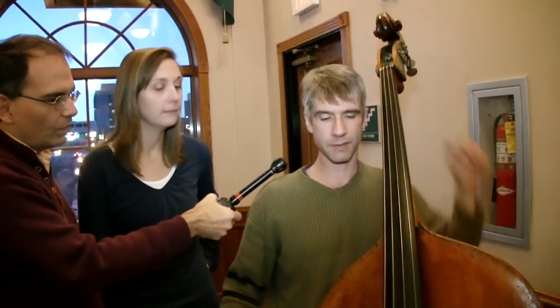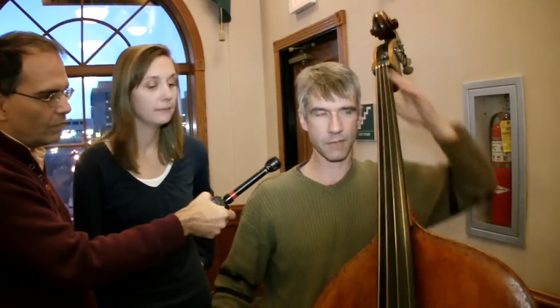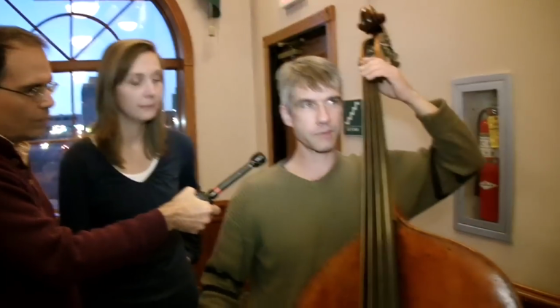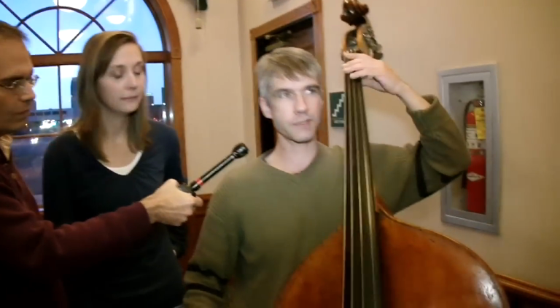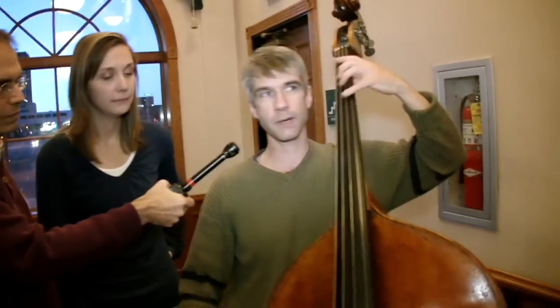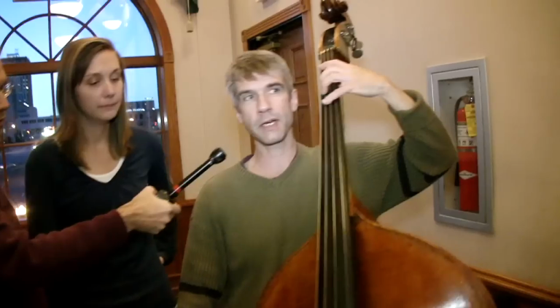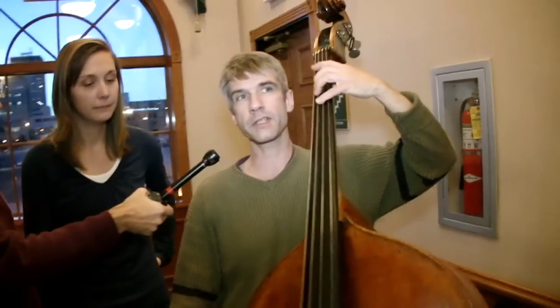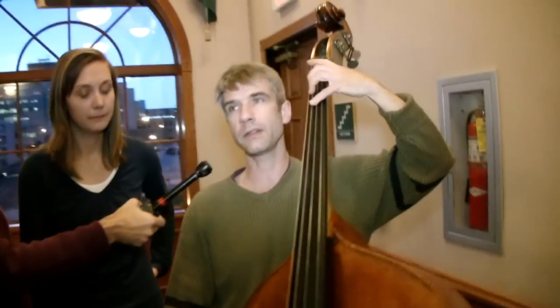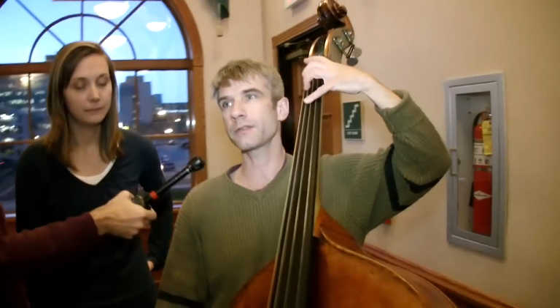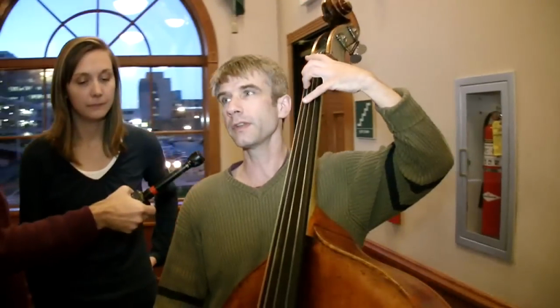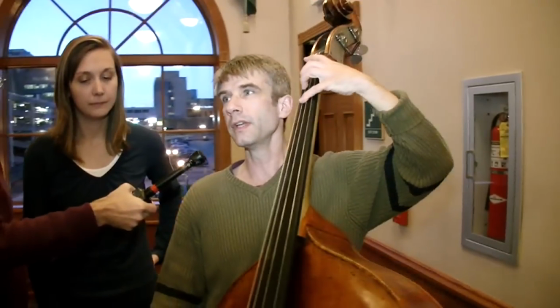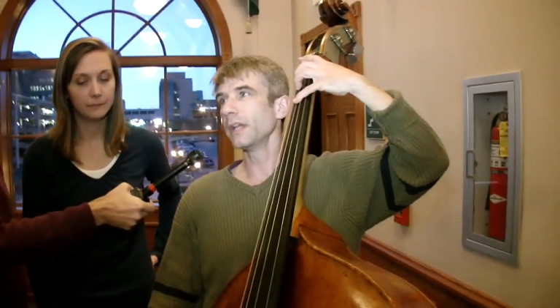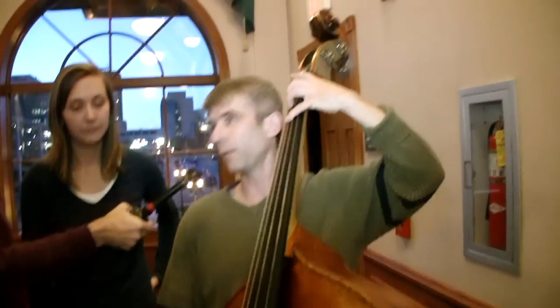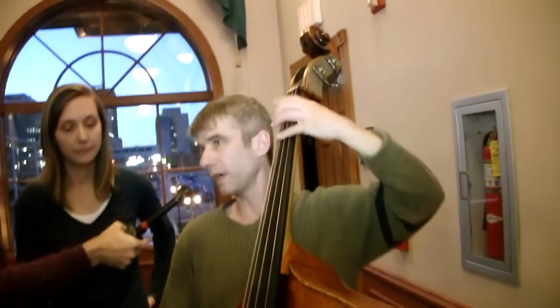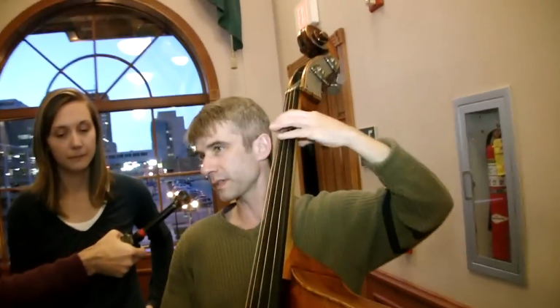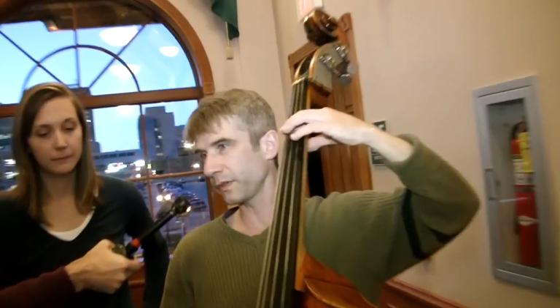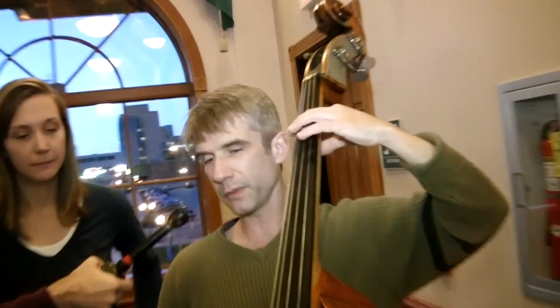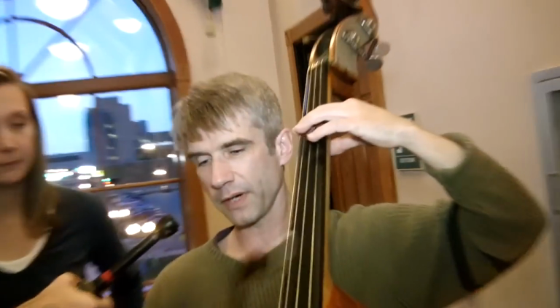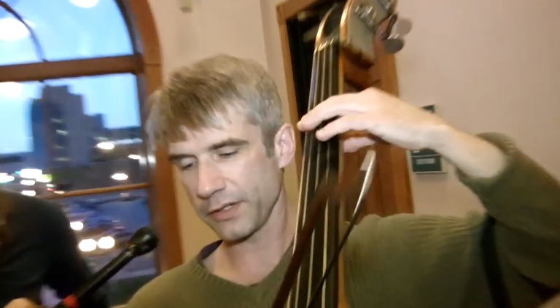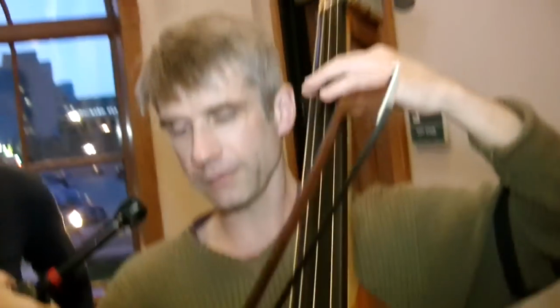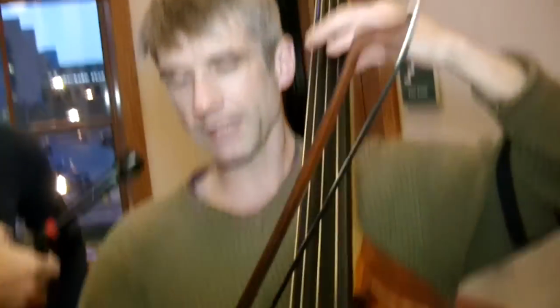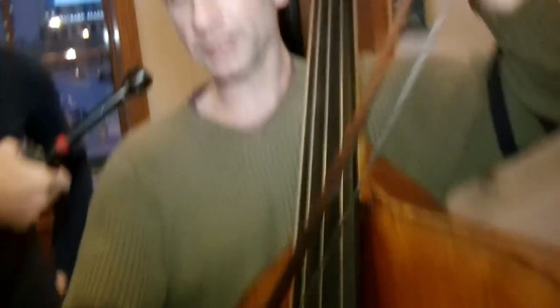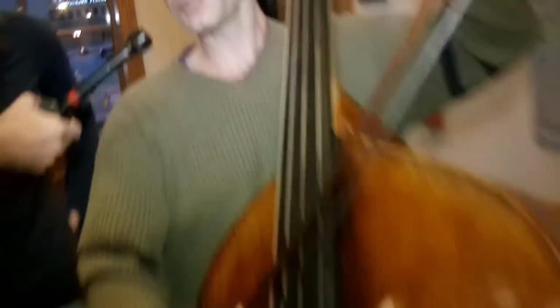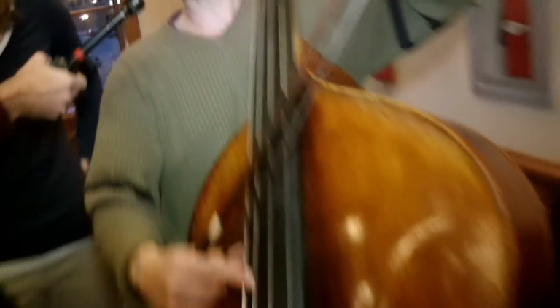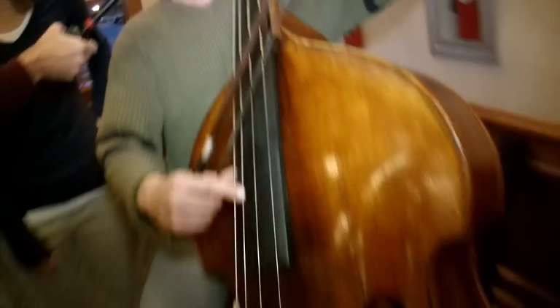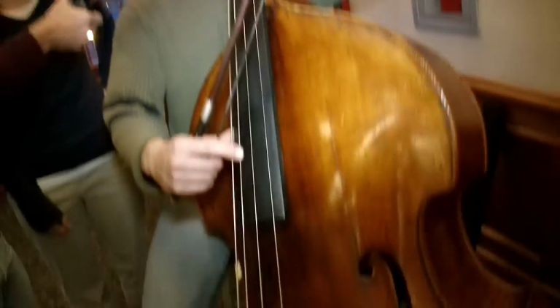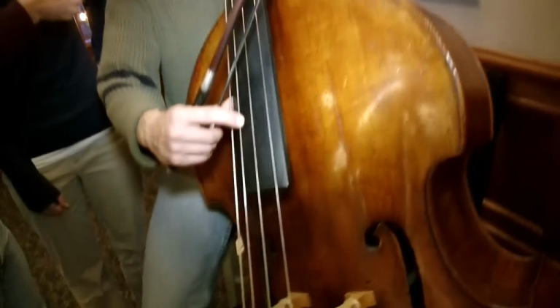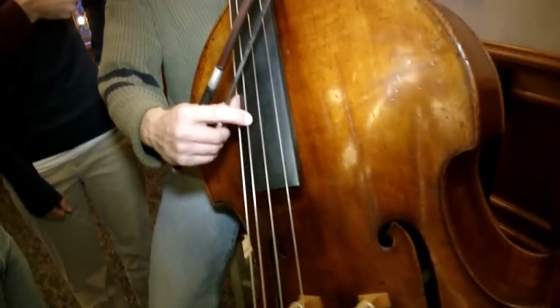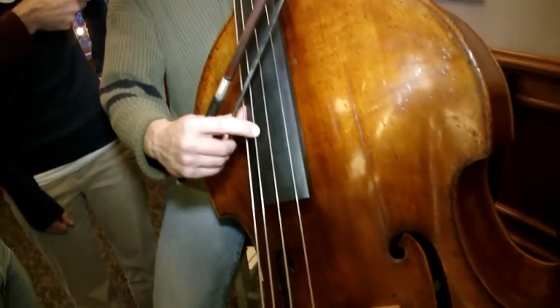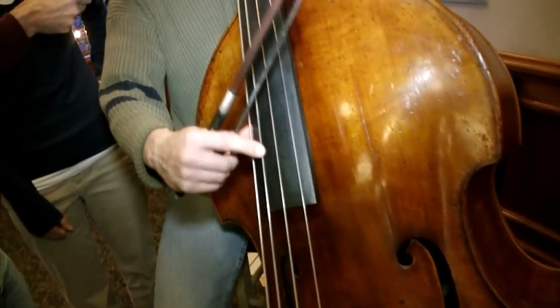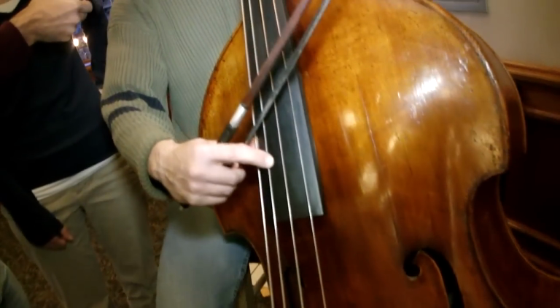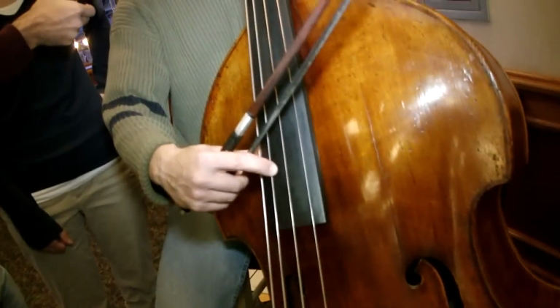Sometimes there's a combination. There's a waltz movement where I do a very unusual bow-pluck technique.